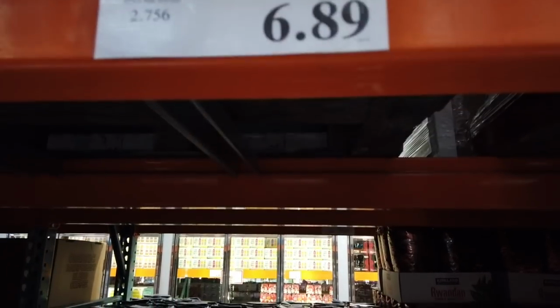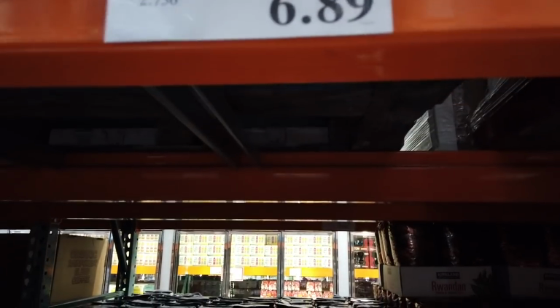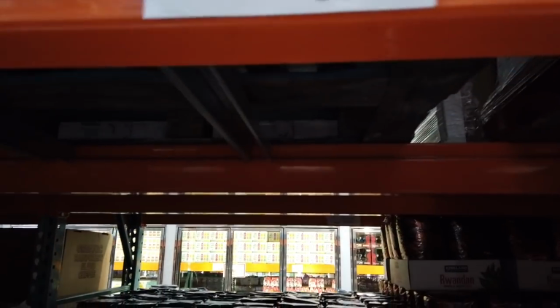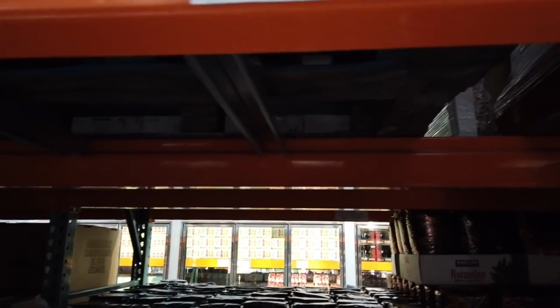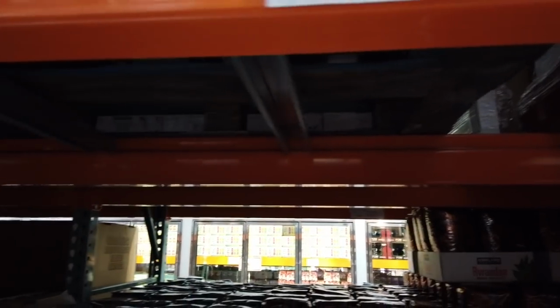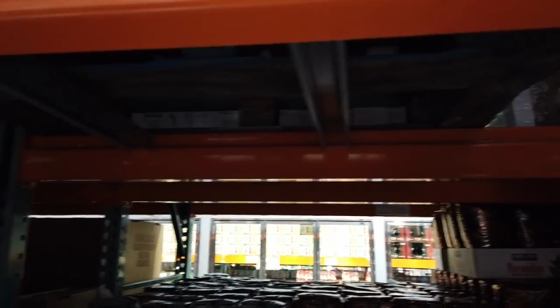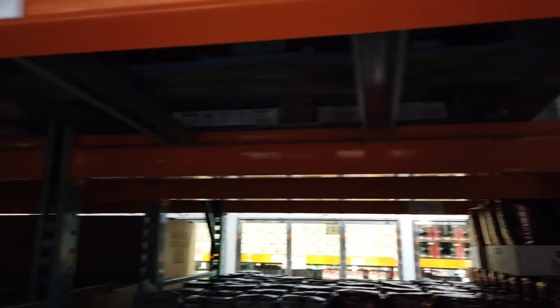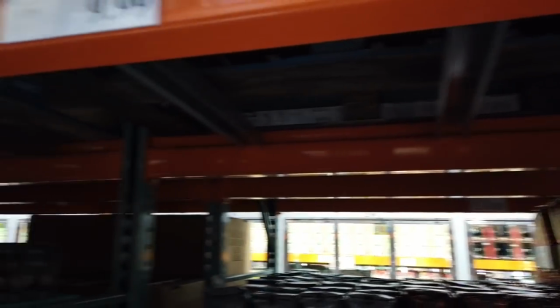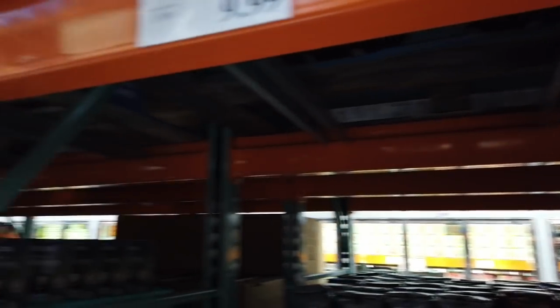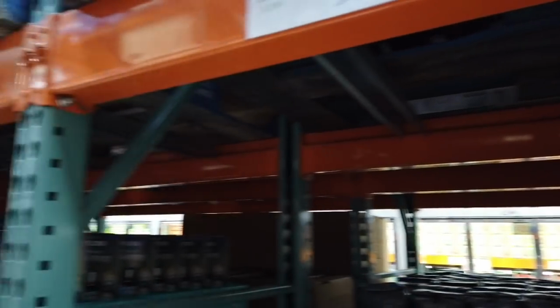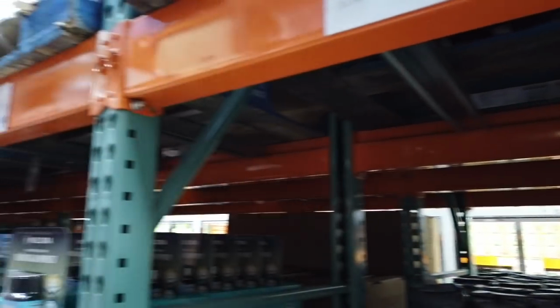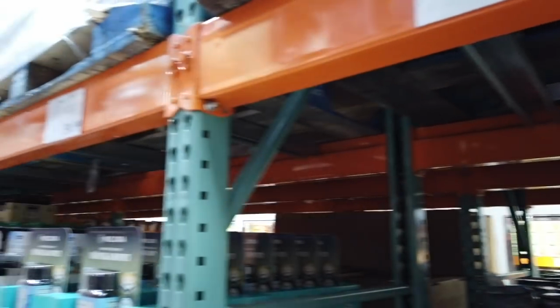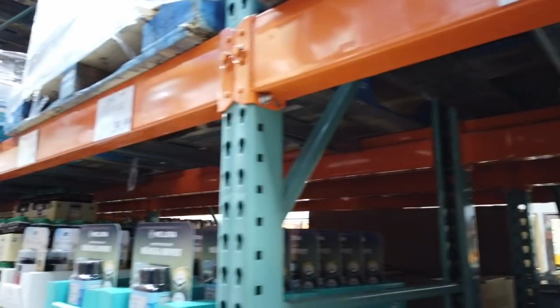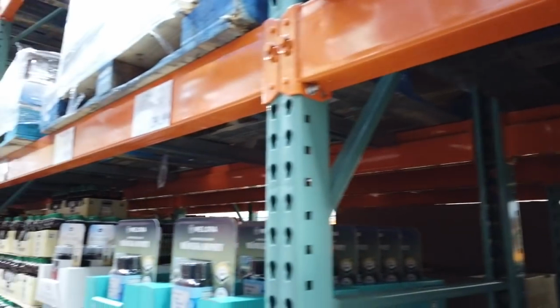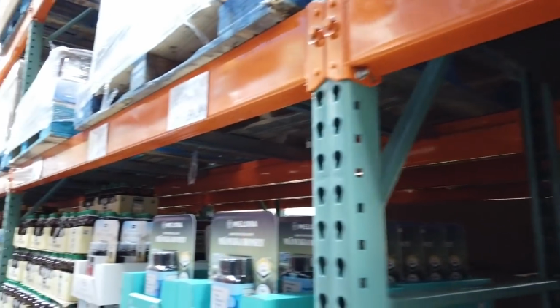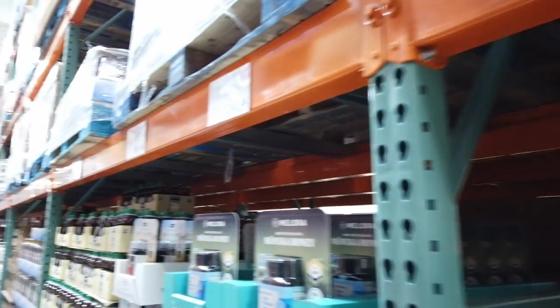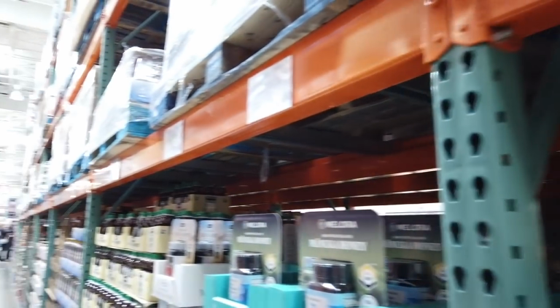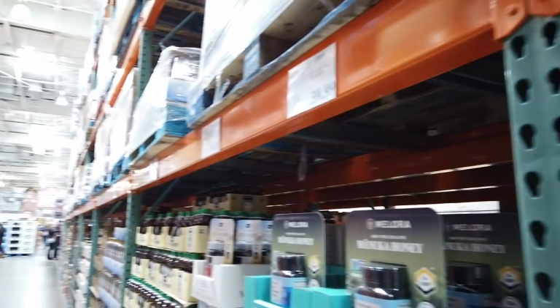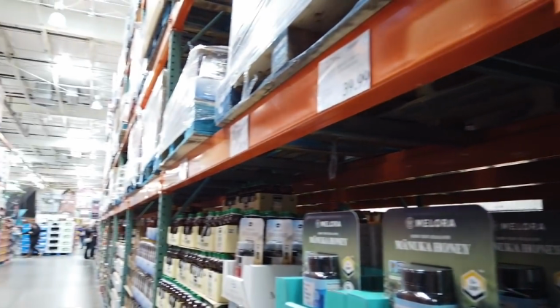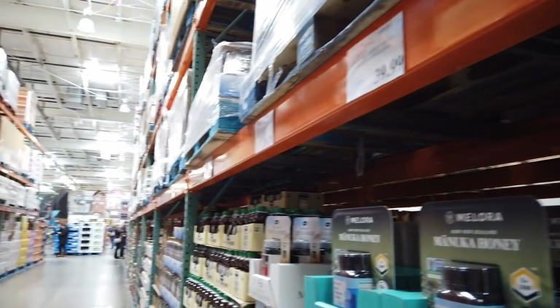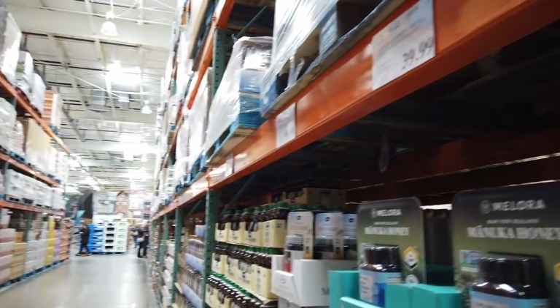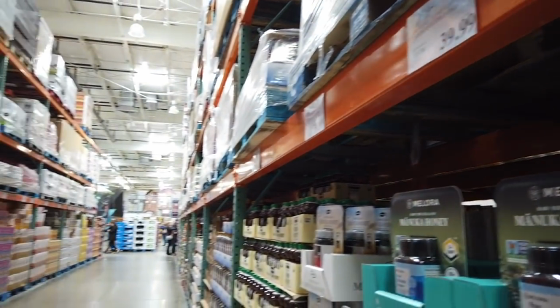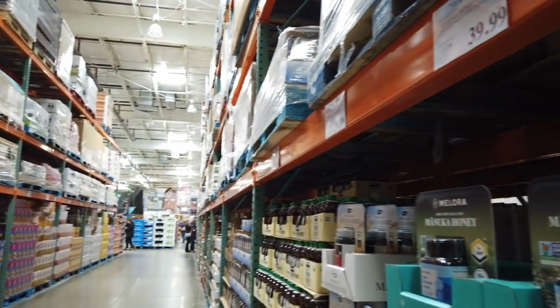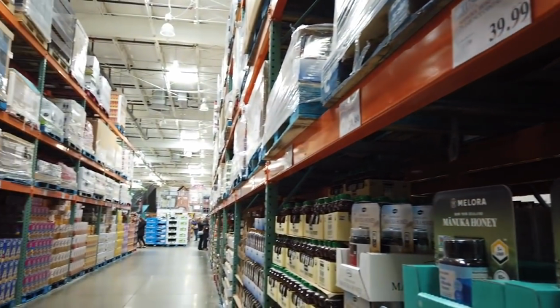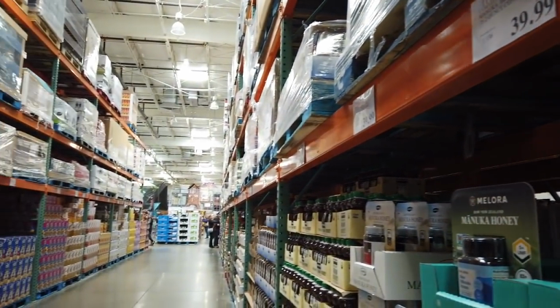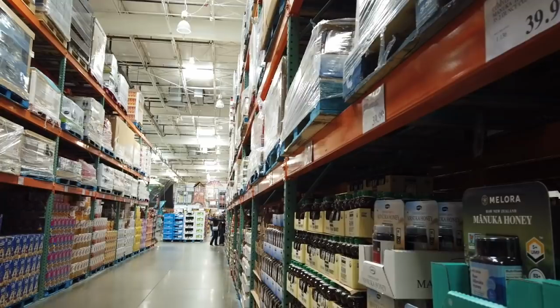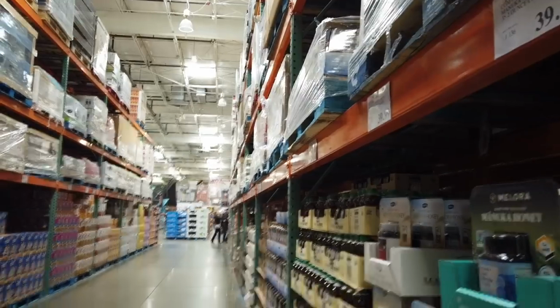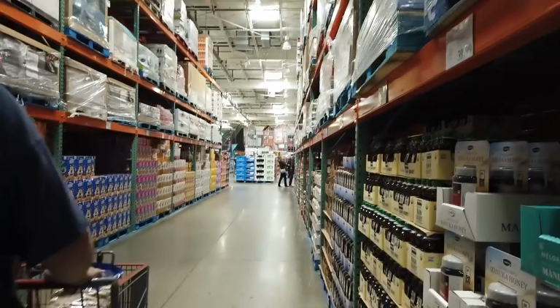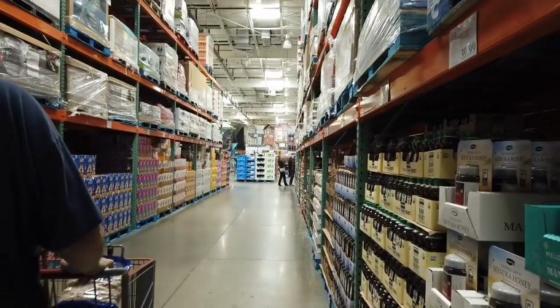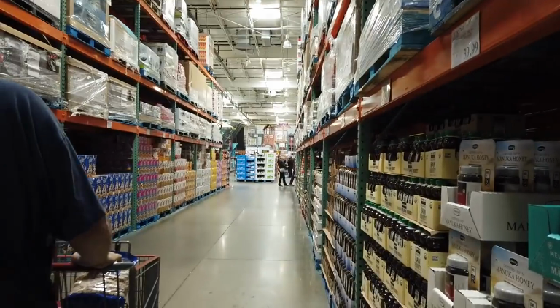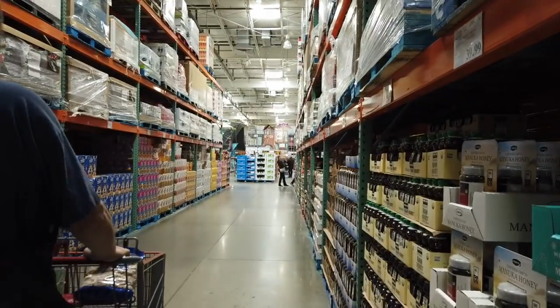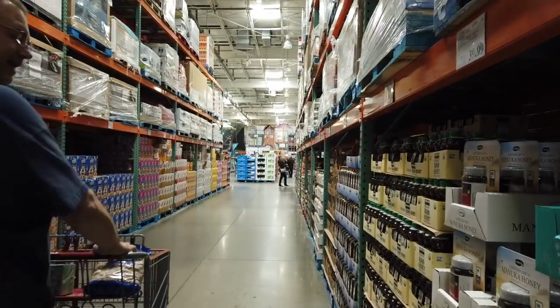If you use chia seeds a lot, Costco membership is definitely worth having if you use these things.